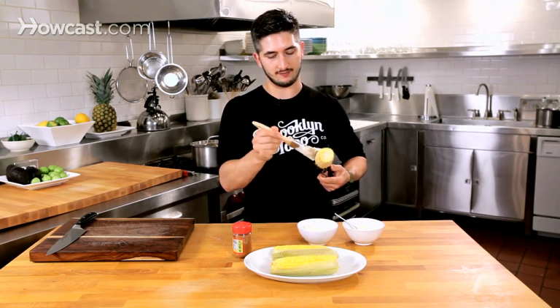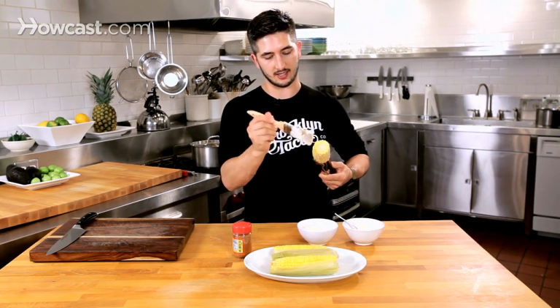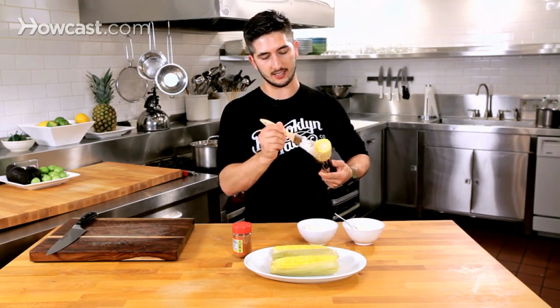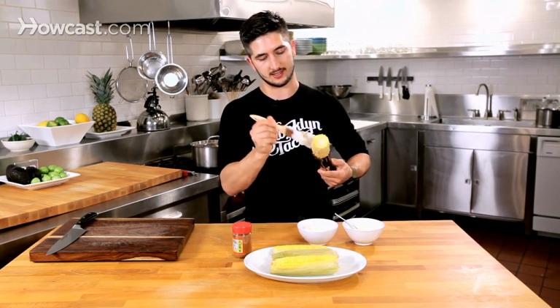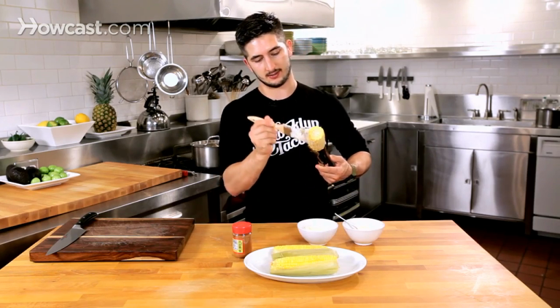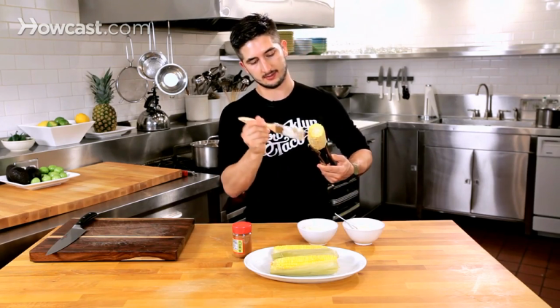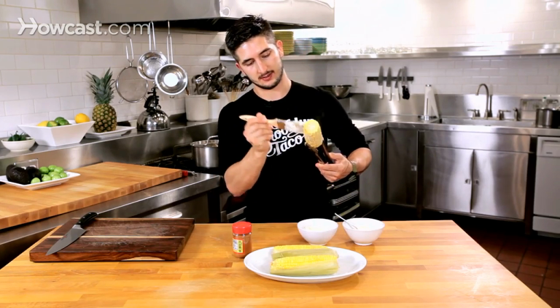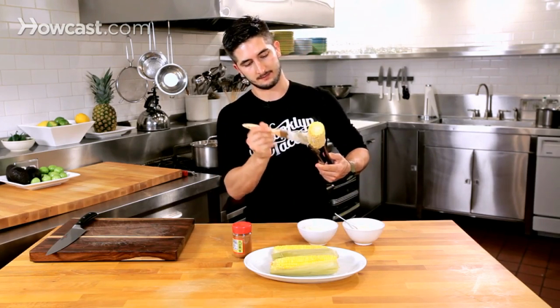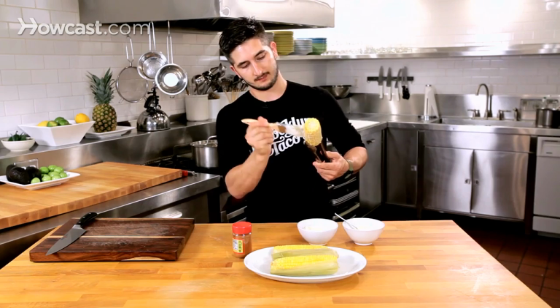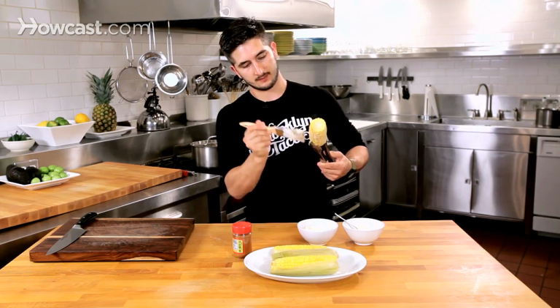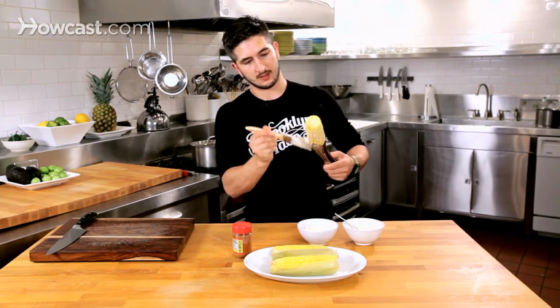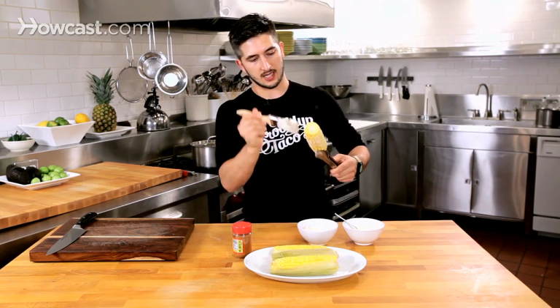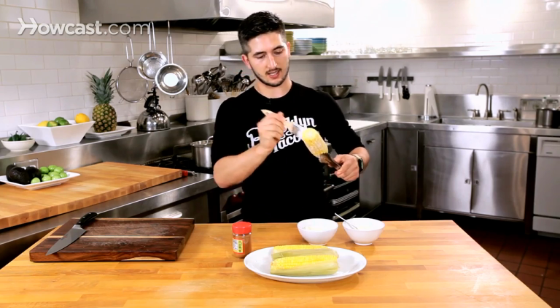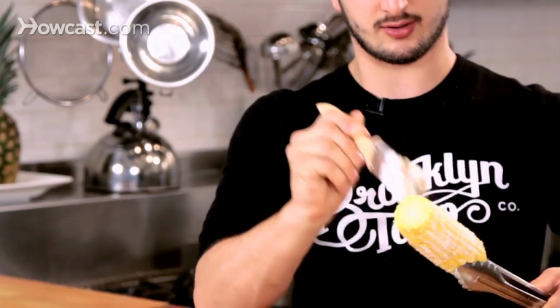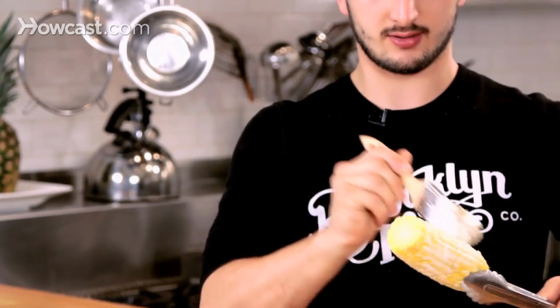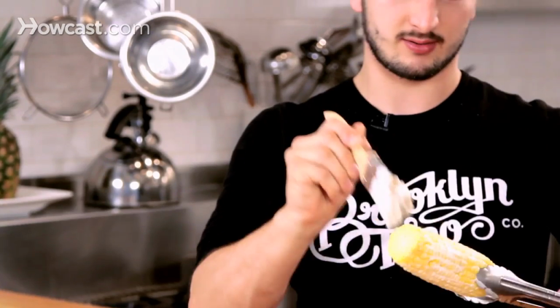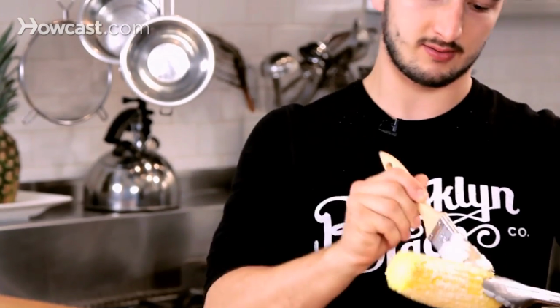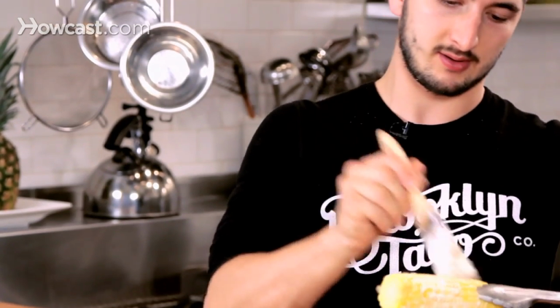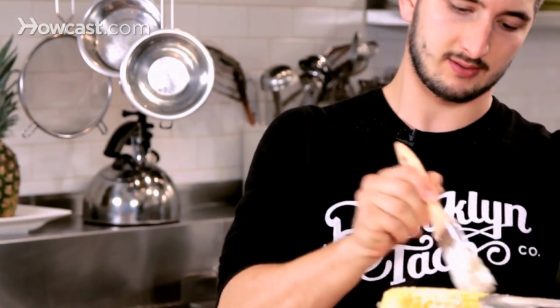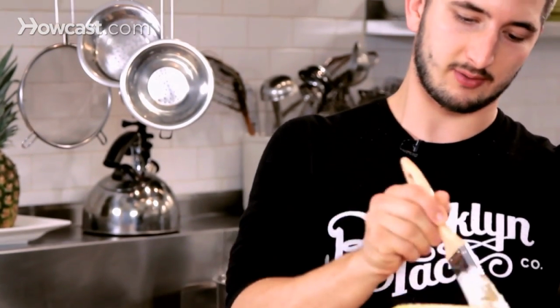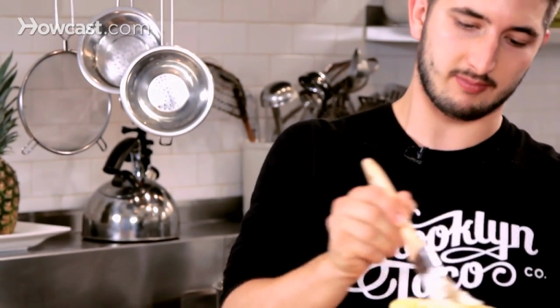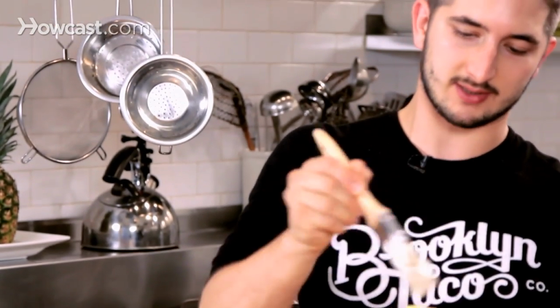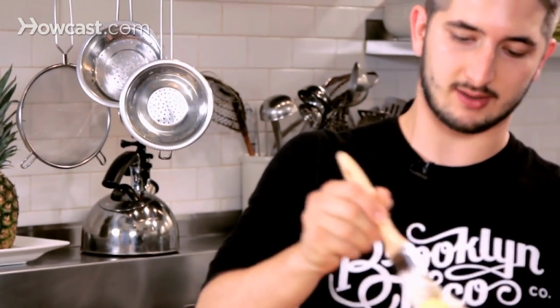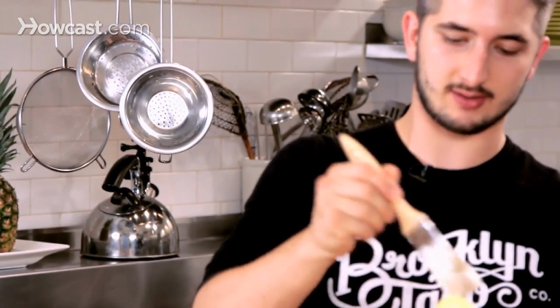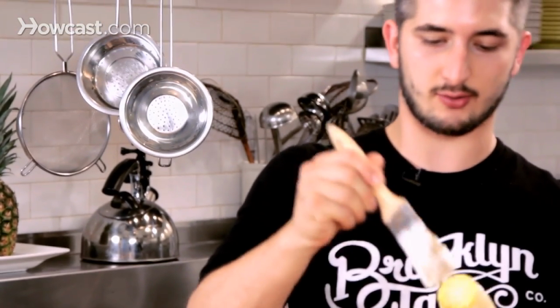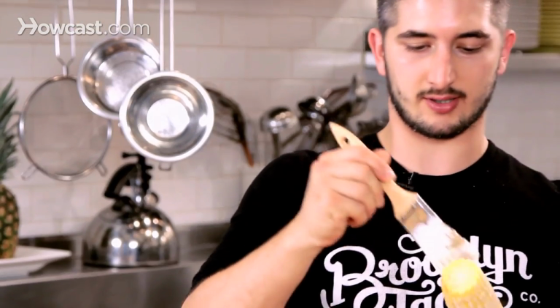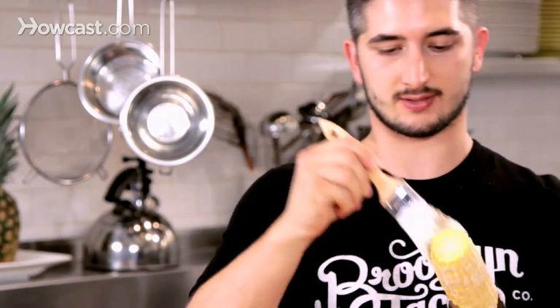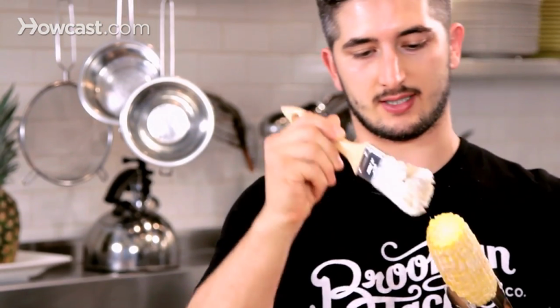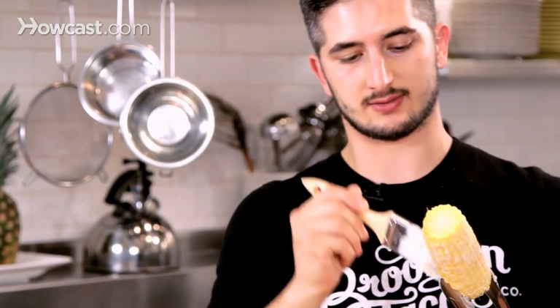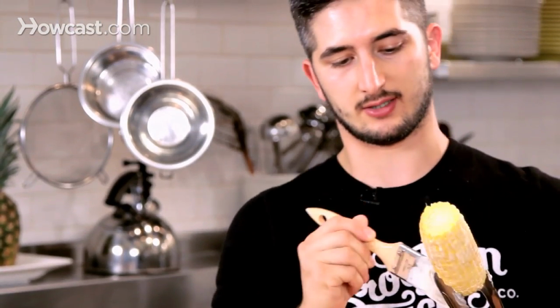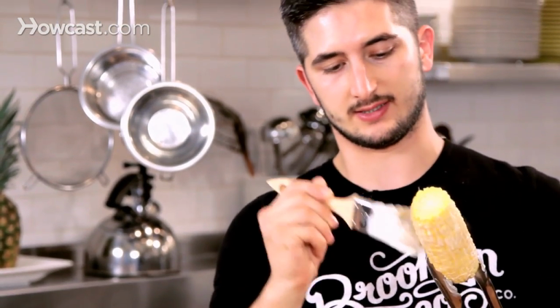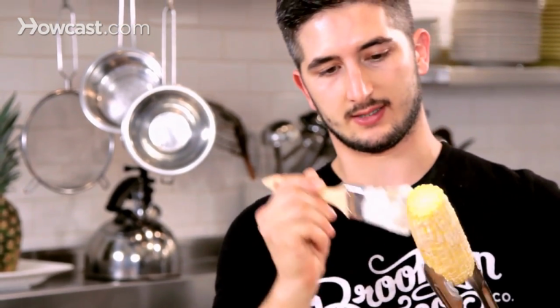Very easy — egg yolk, a little bit of mustard, oil, salt. So easy.